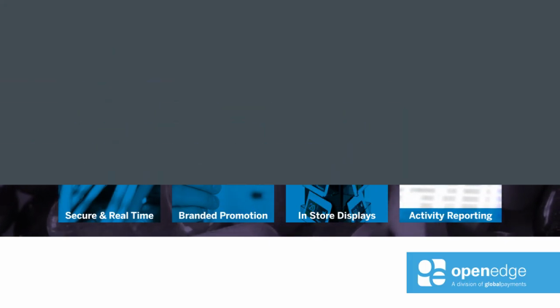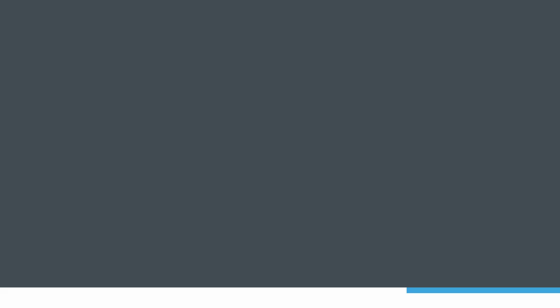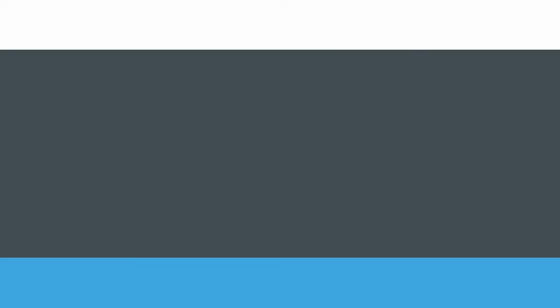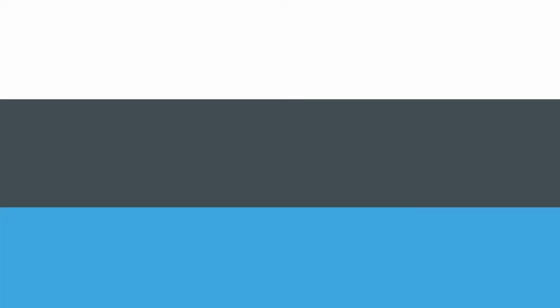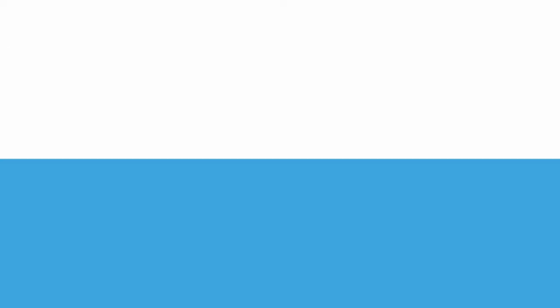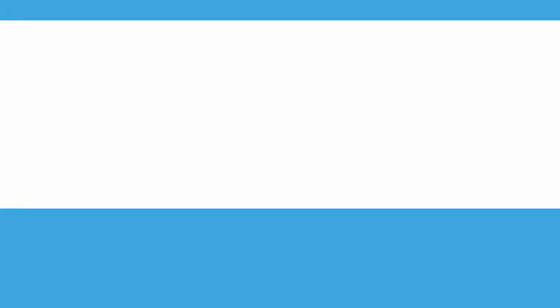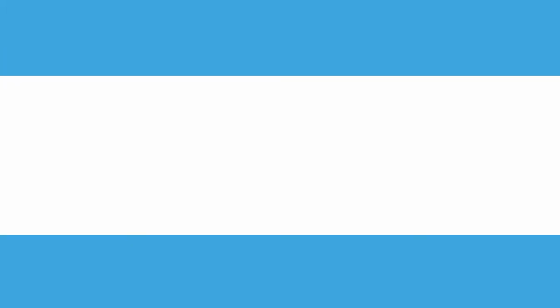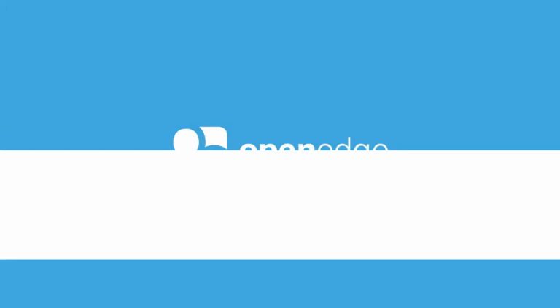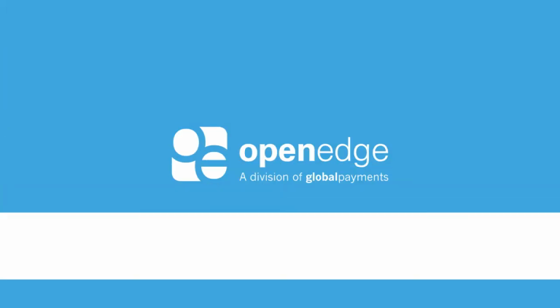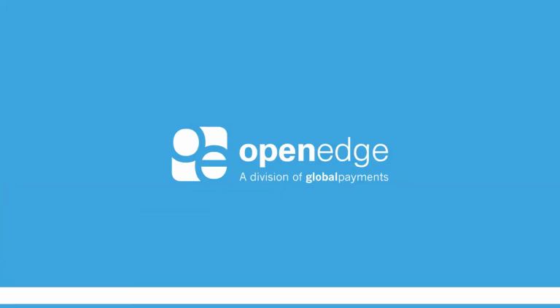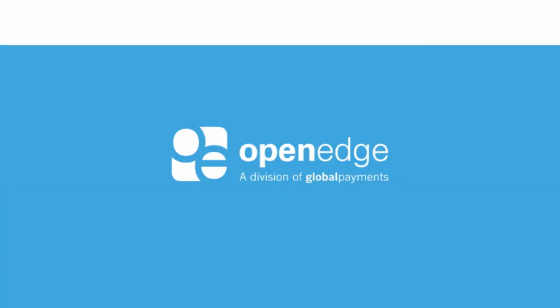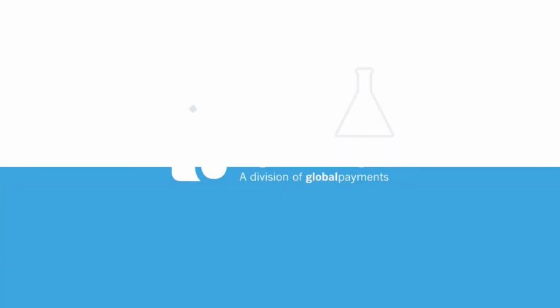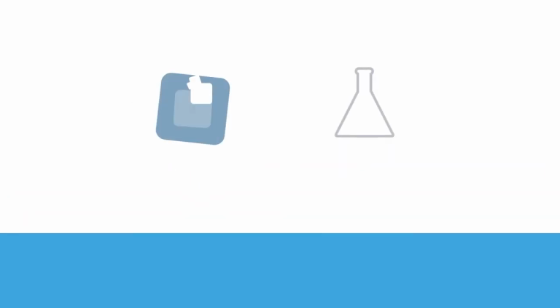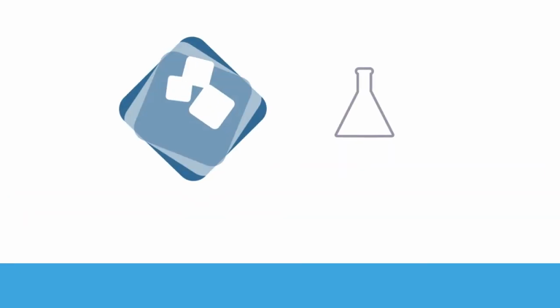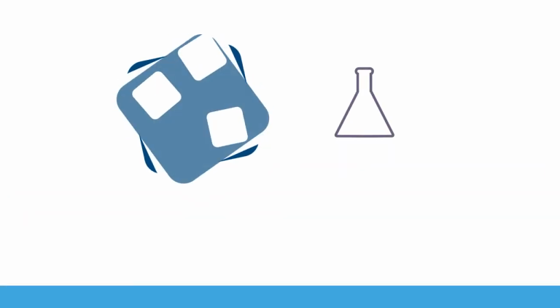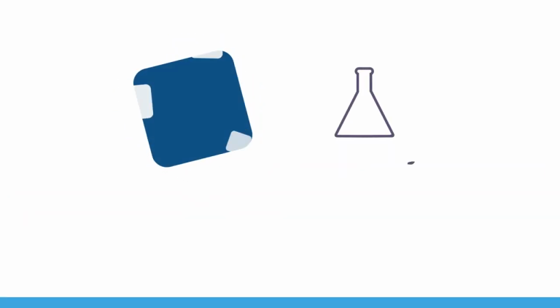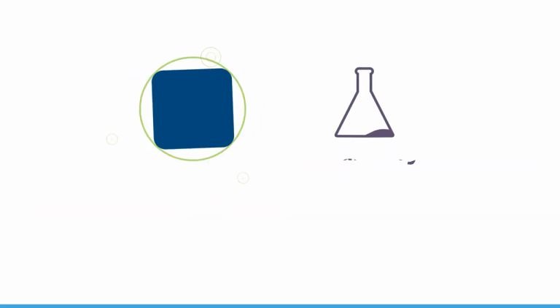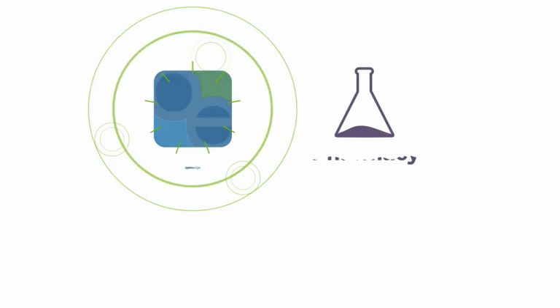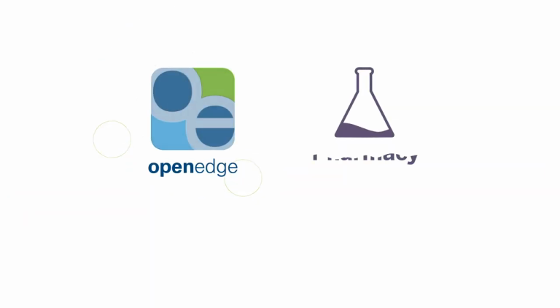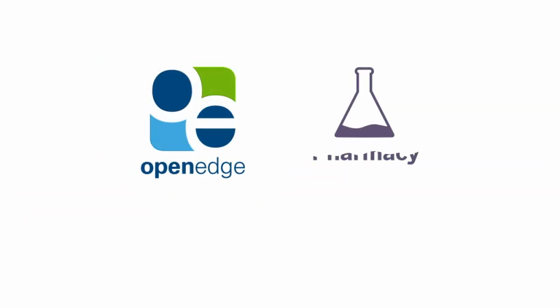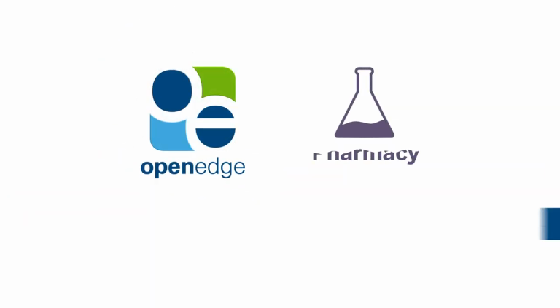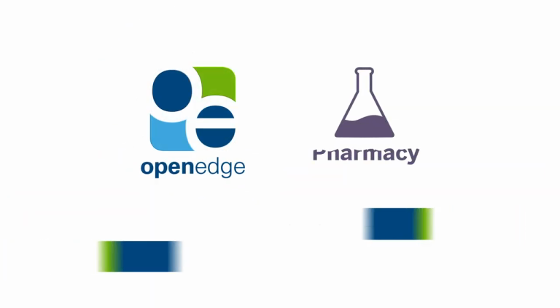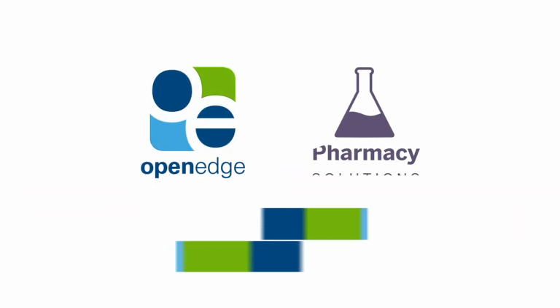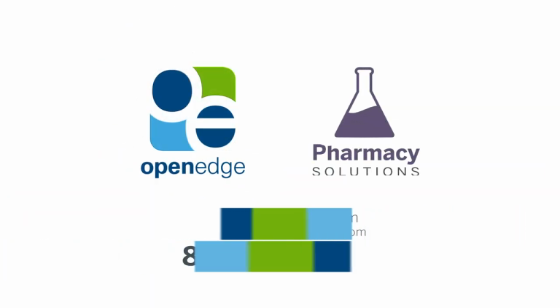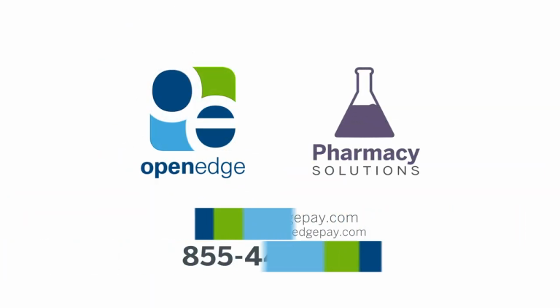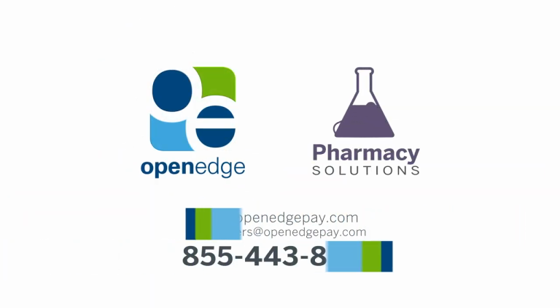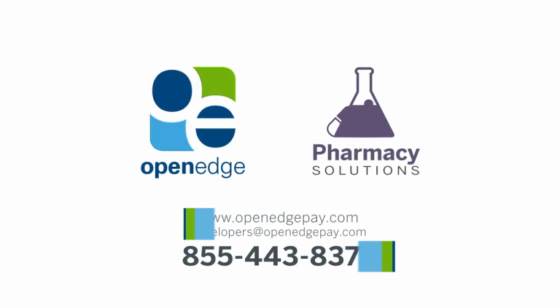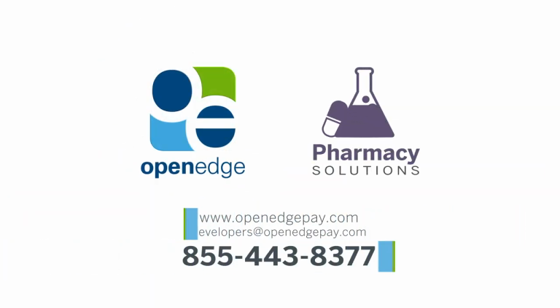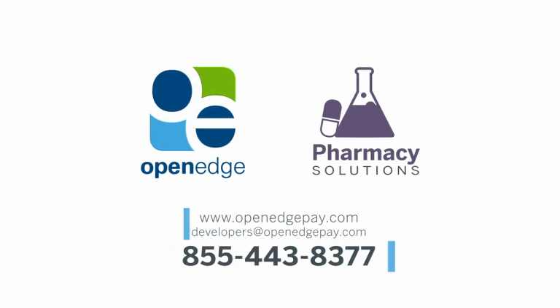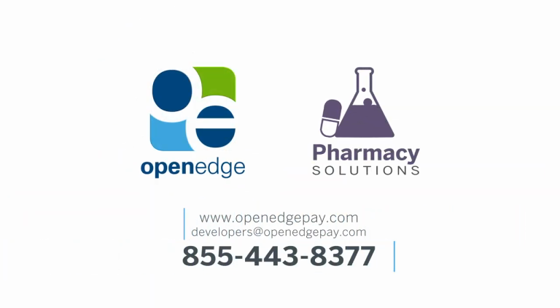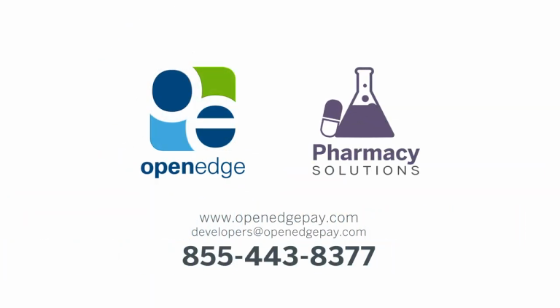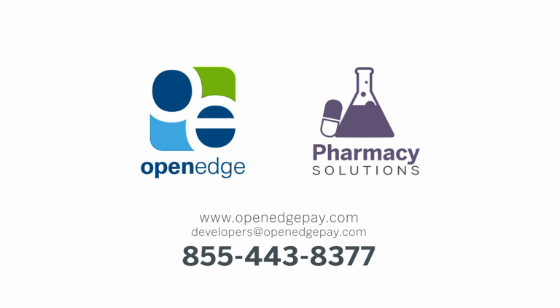Learn more about OpenEdge payment solutions for the pharmacy field. Call or click today.